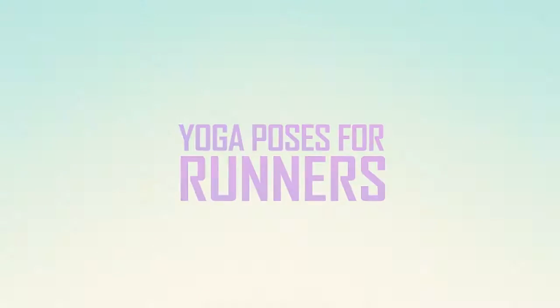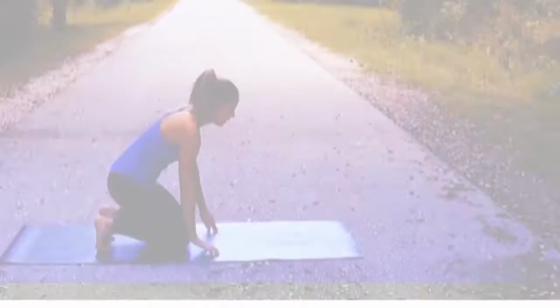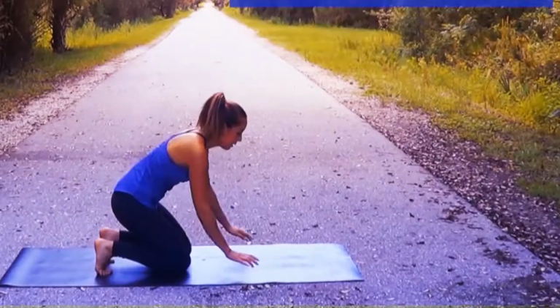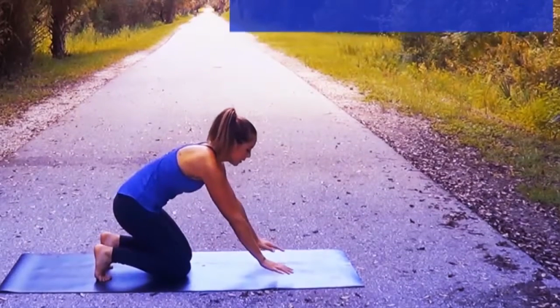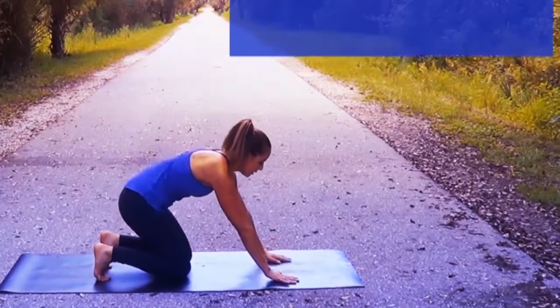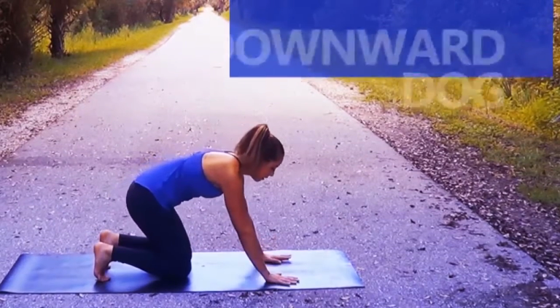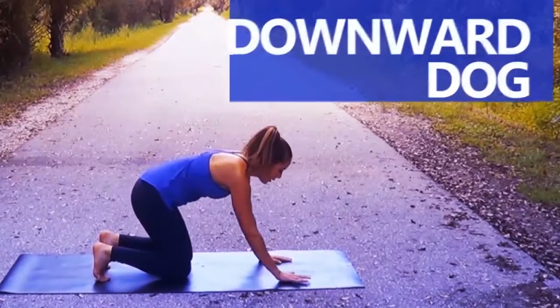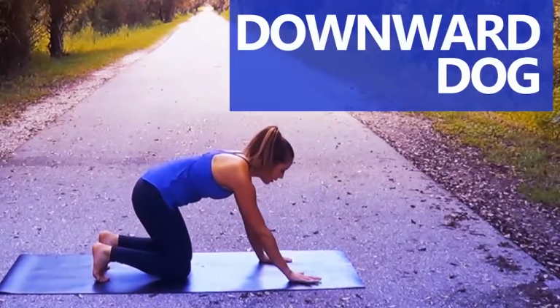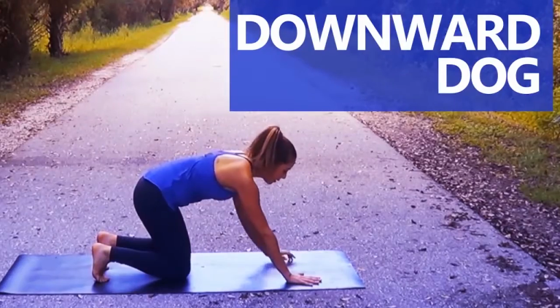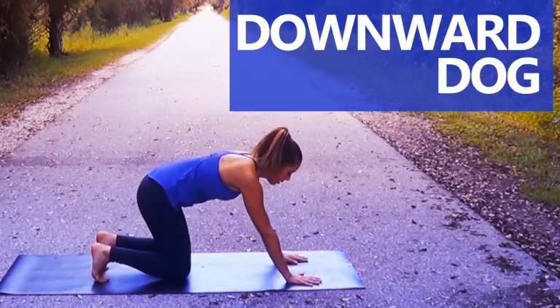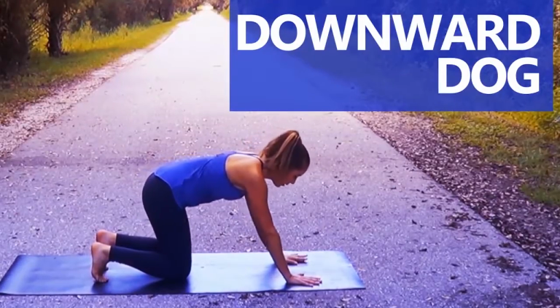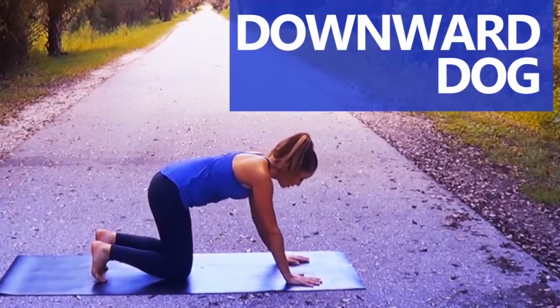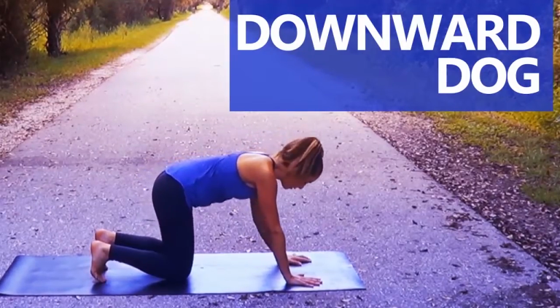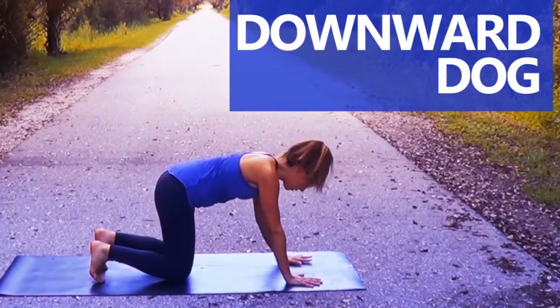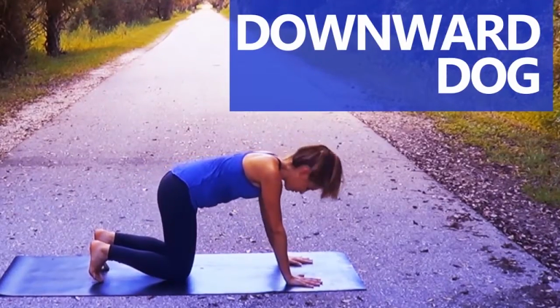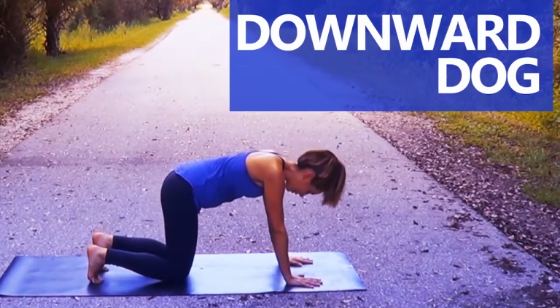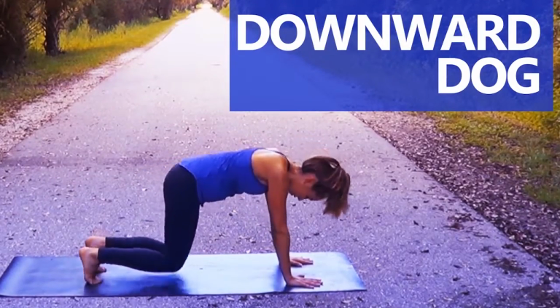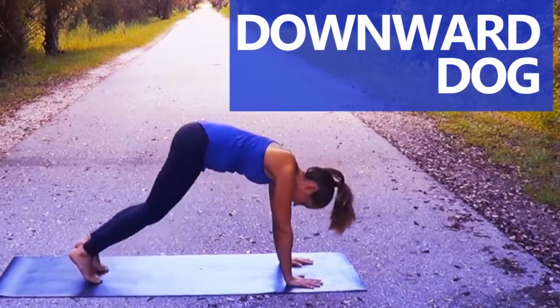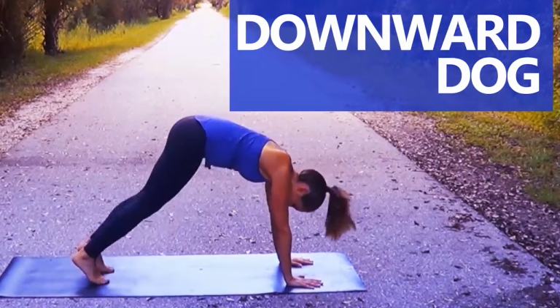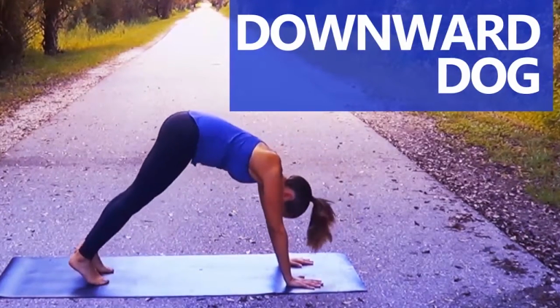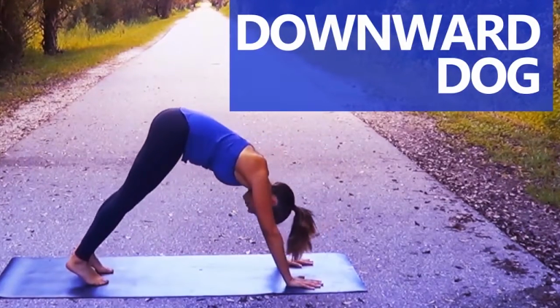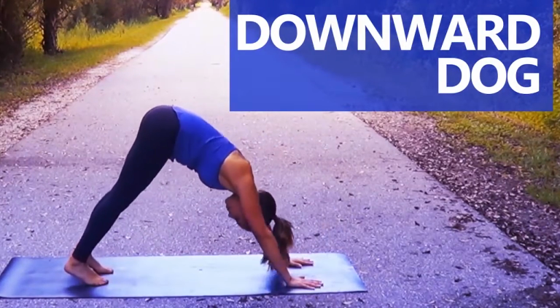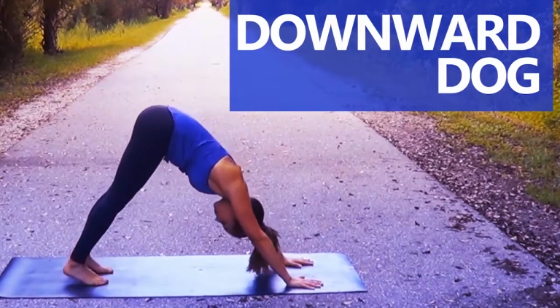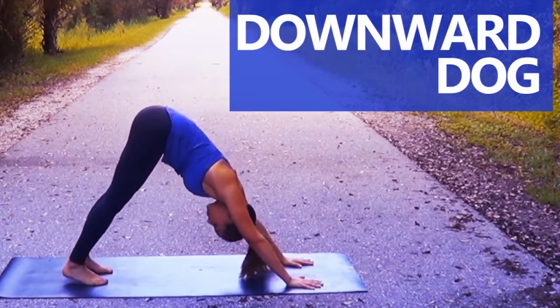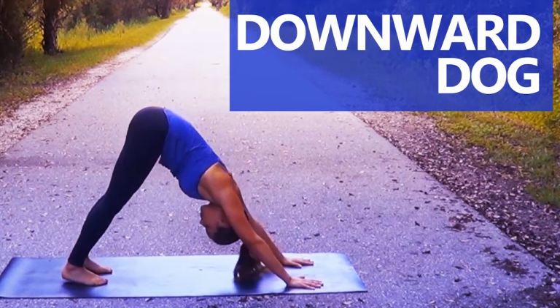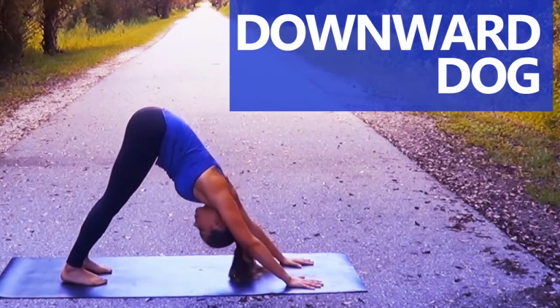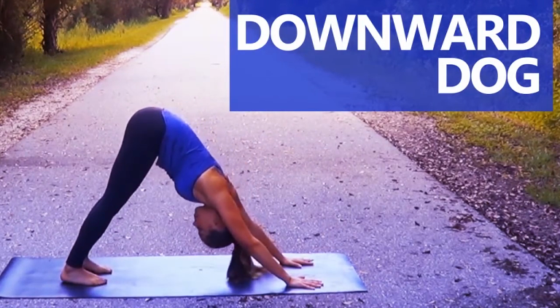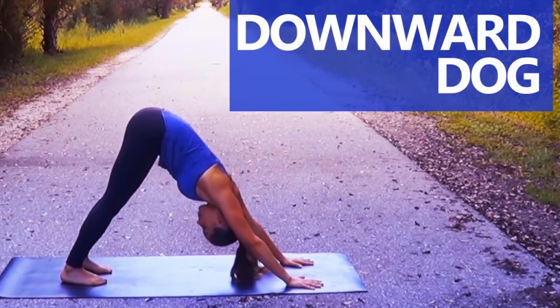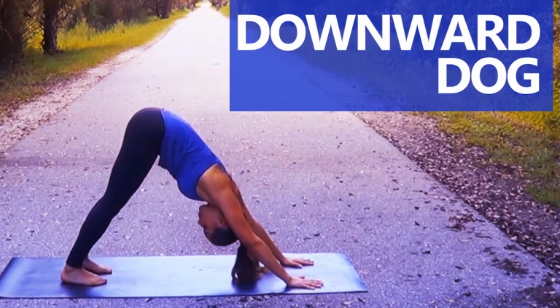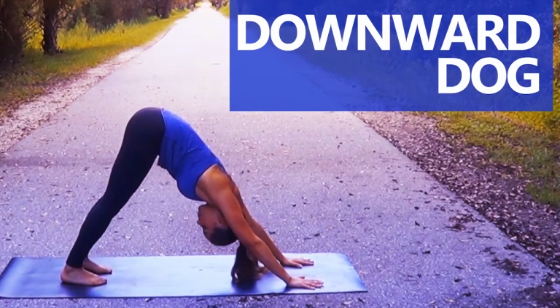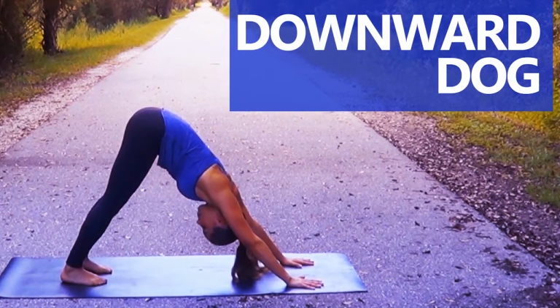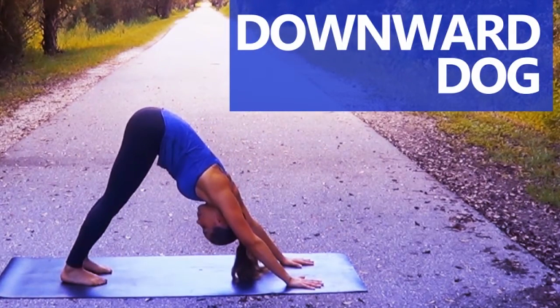Our first pose is downward dog. This will open up your hips, quads, calves, hamstrings, arms, and upper back.